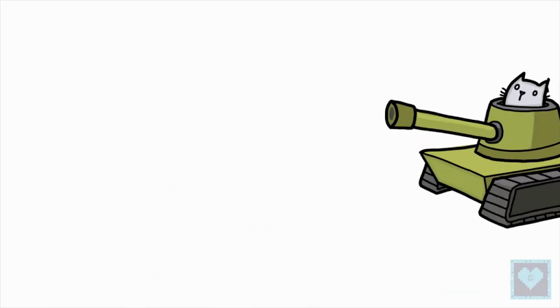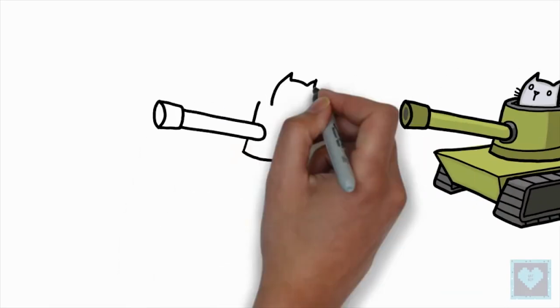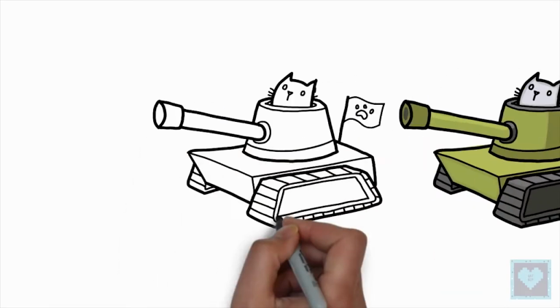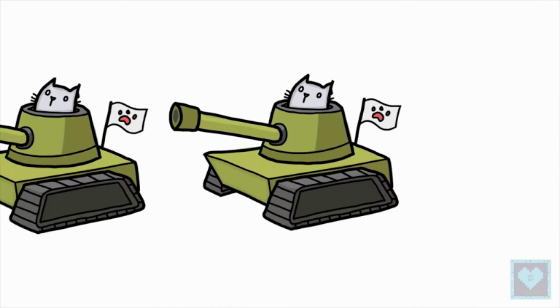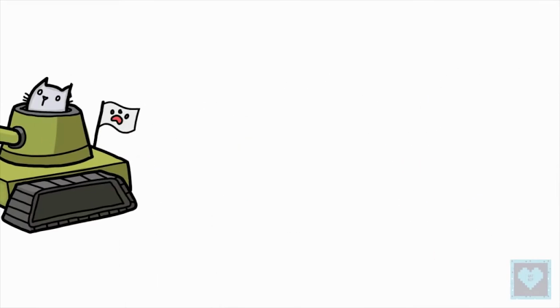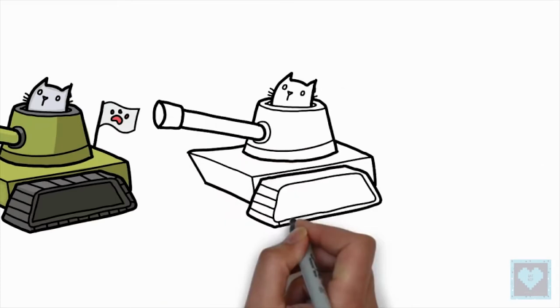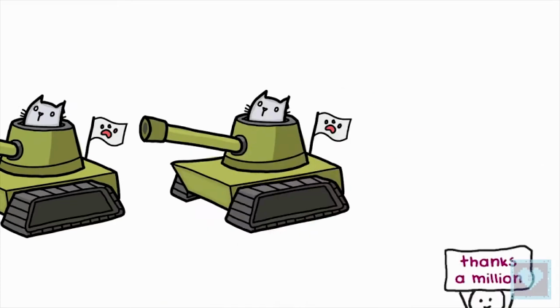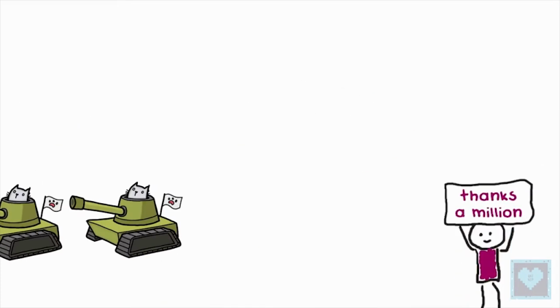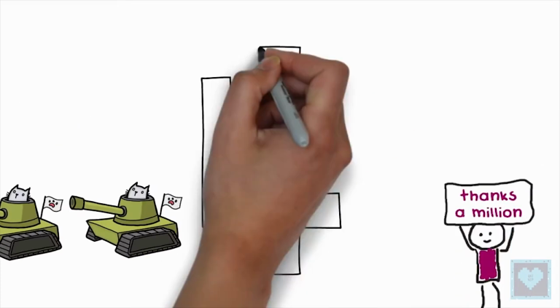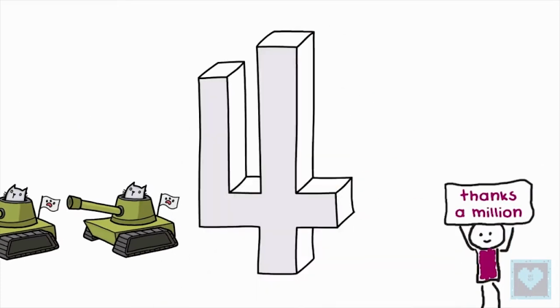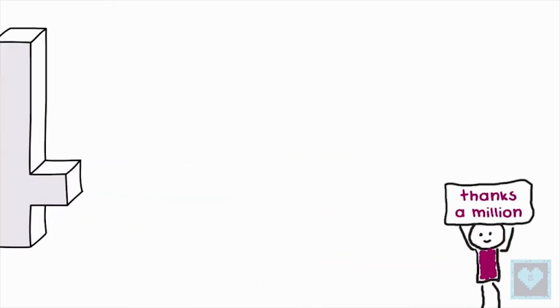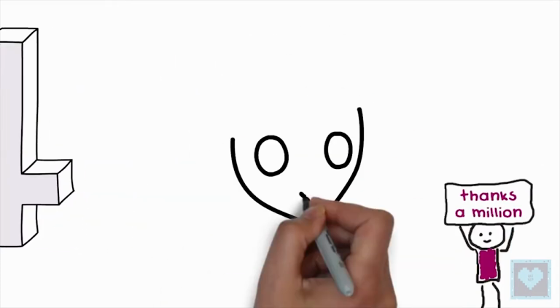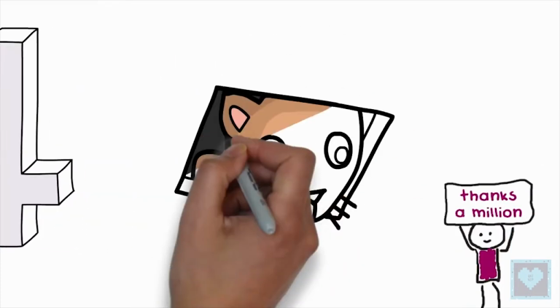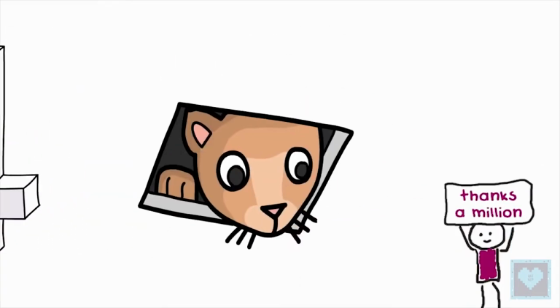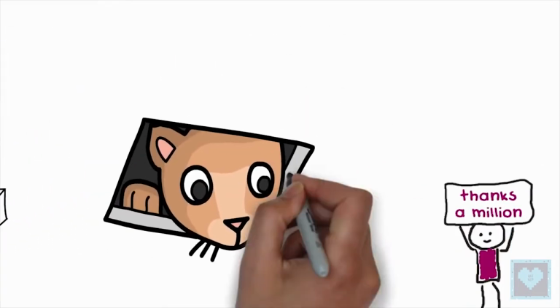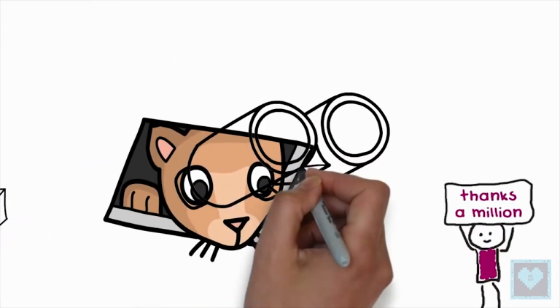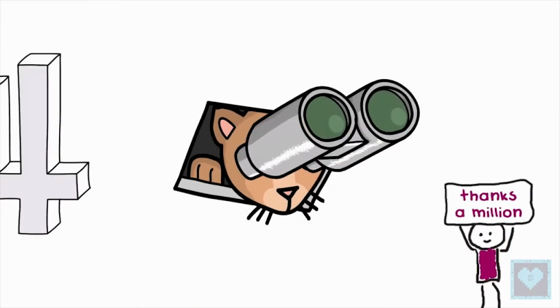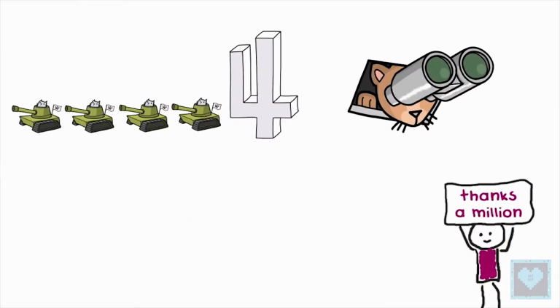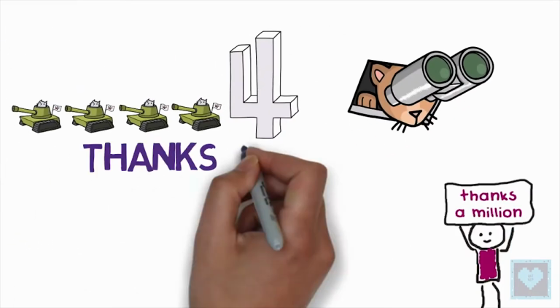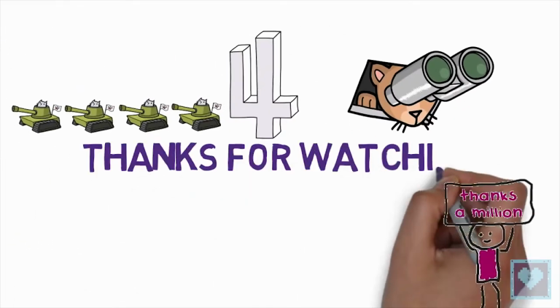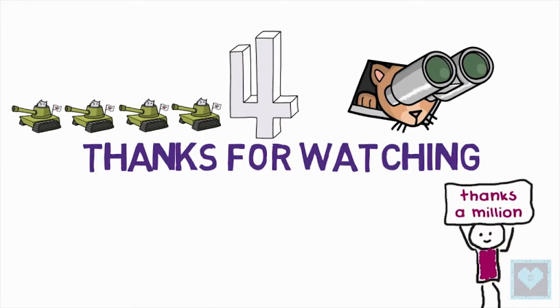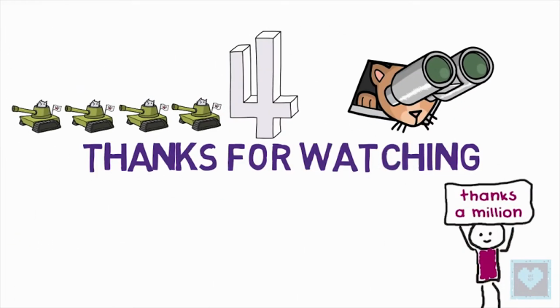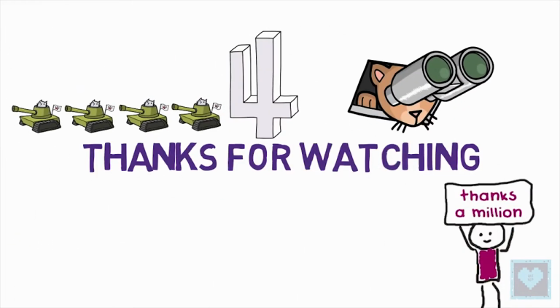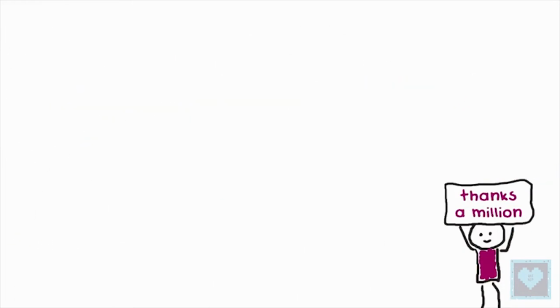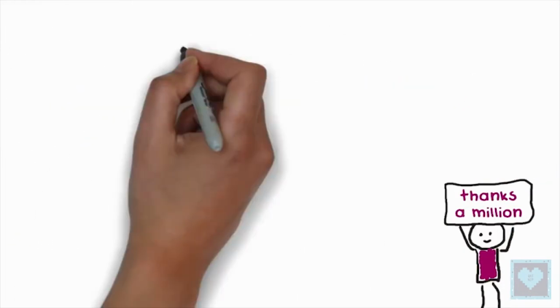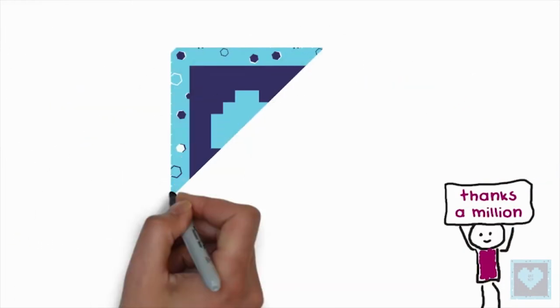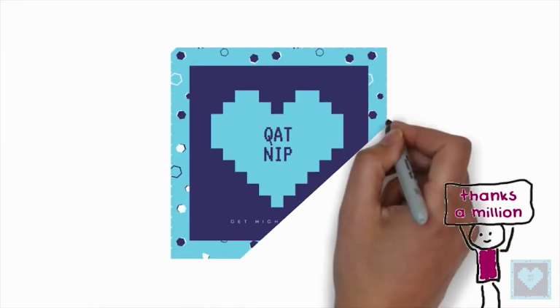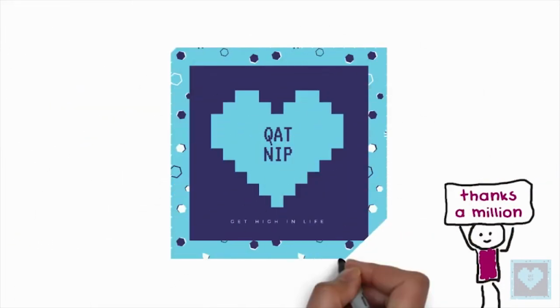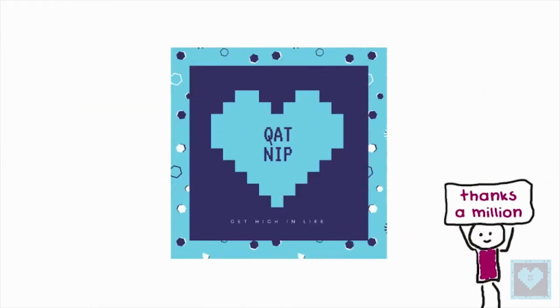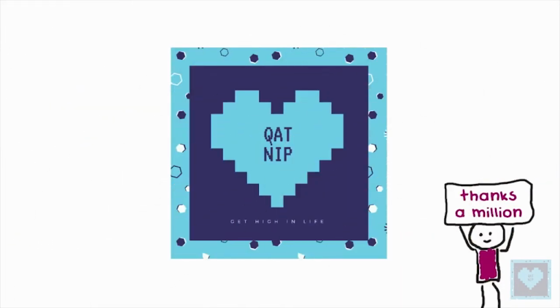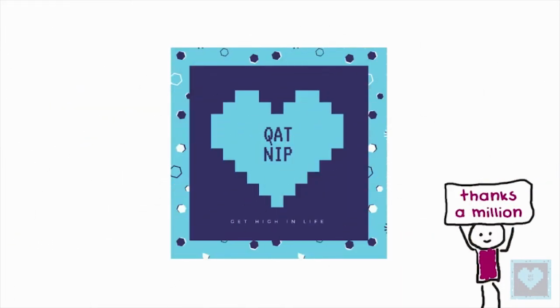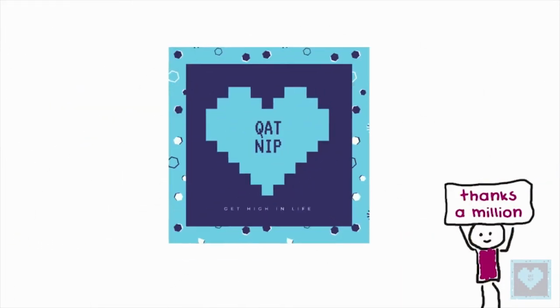That's it for this video and we hope you liked it. A million thanks to our dear subscriber family for your continuous support, and until next time, stay tuned for more.